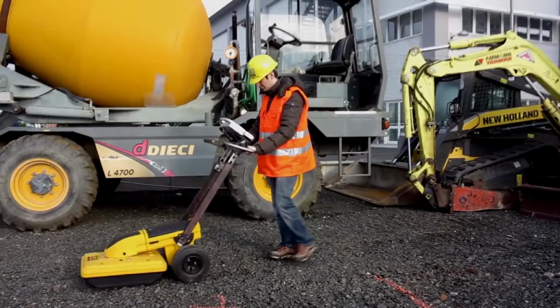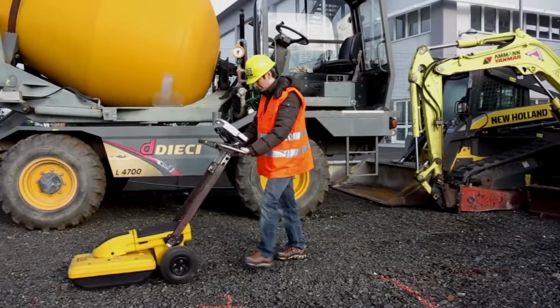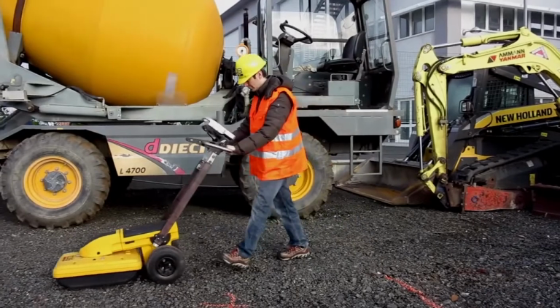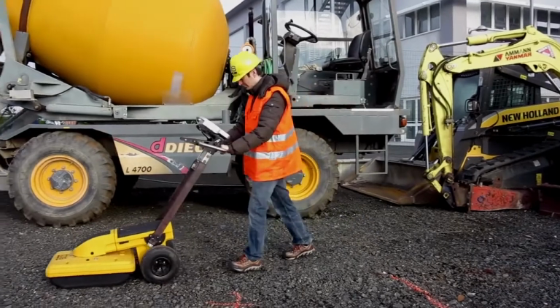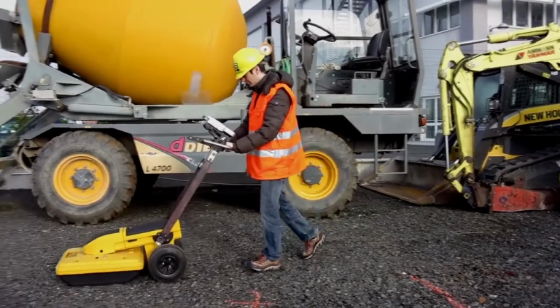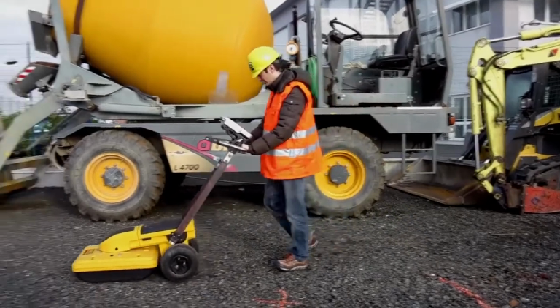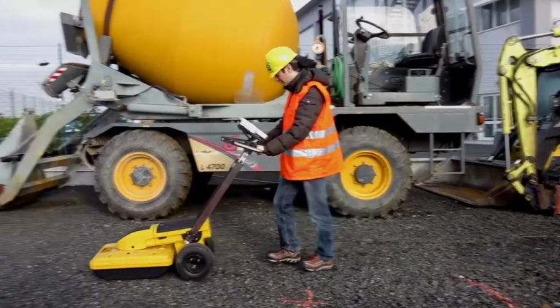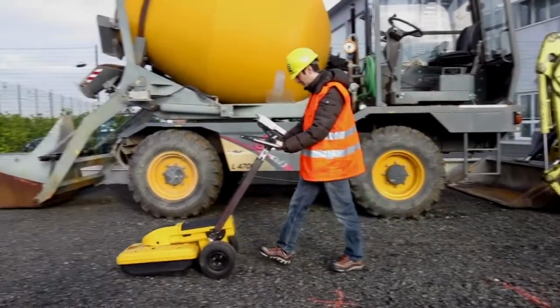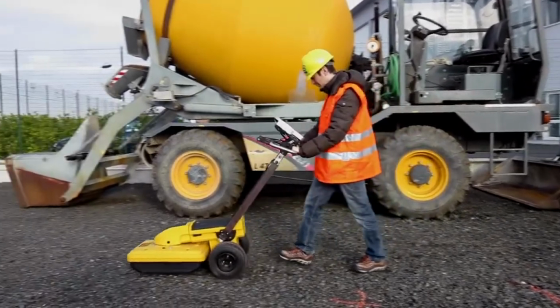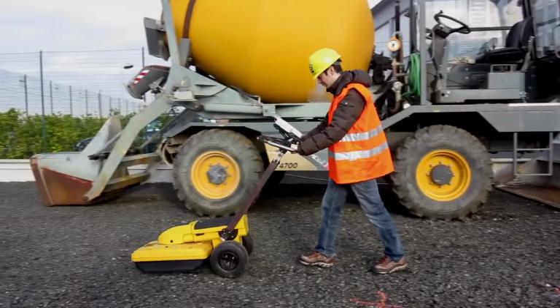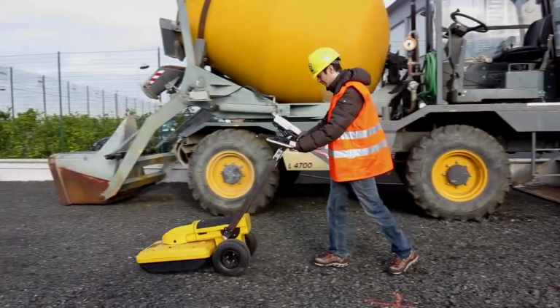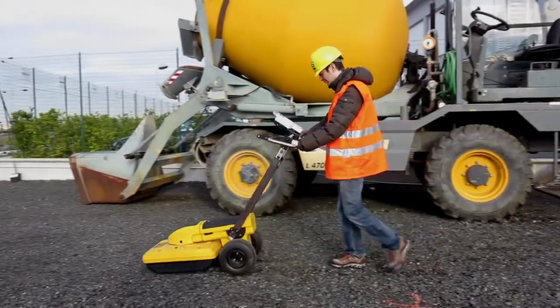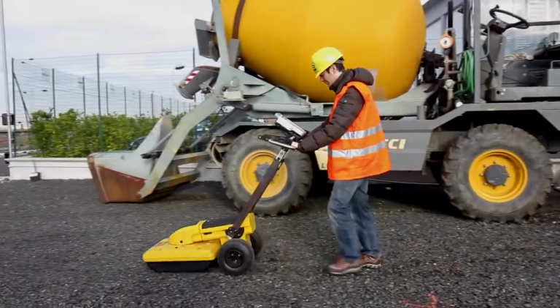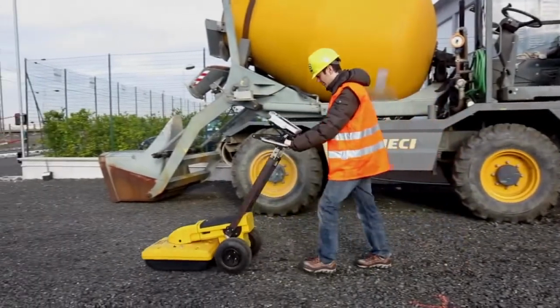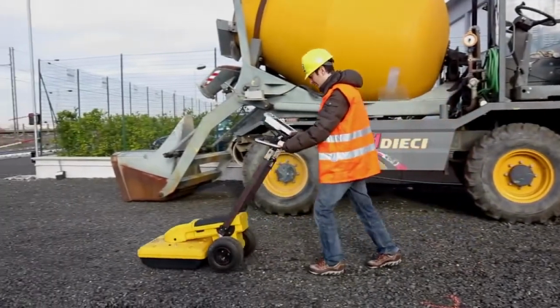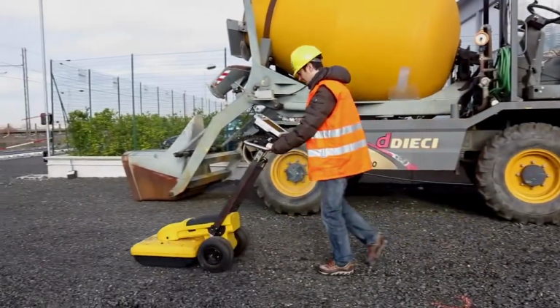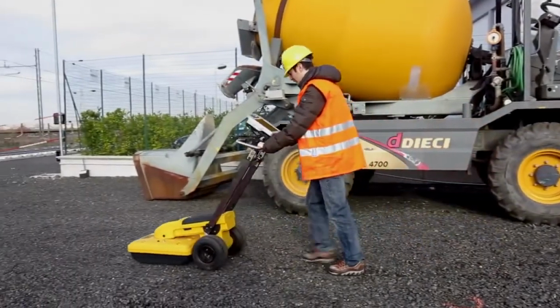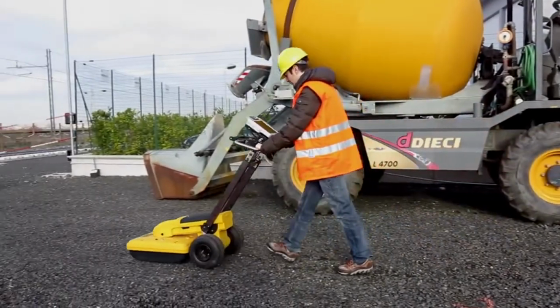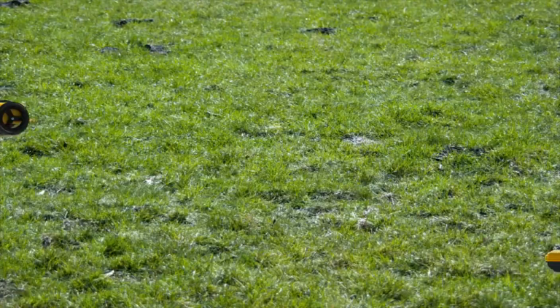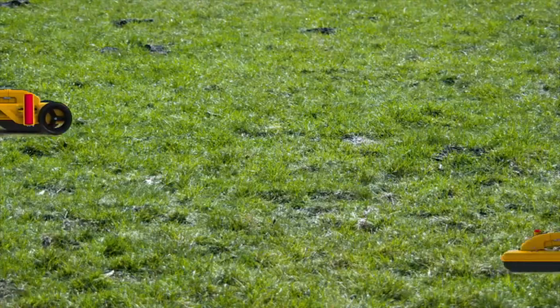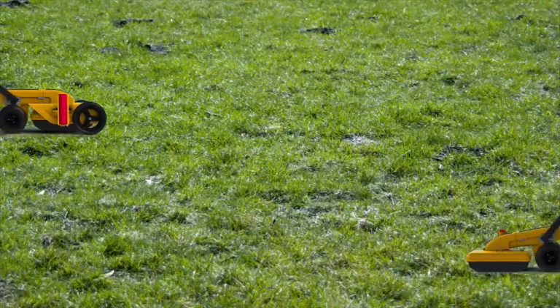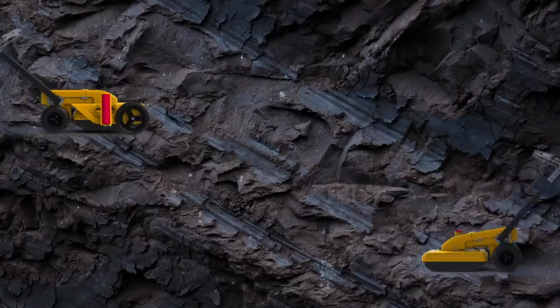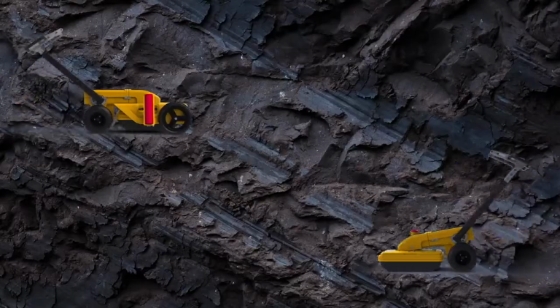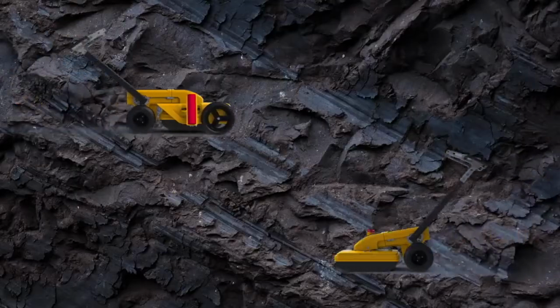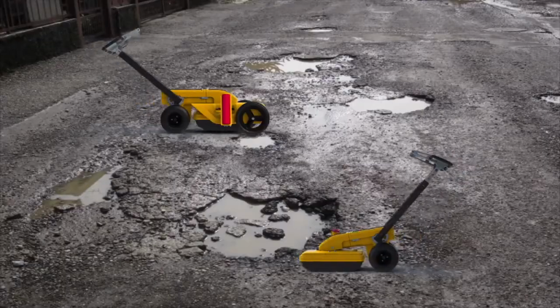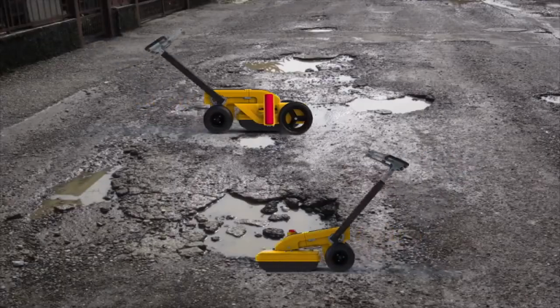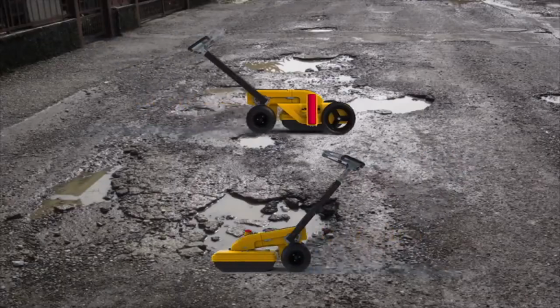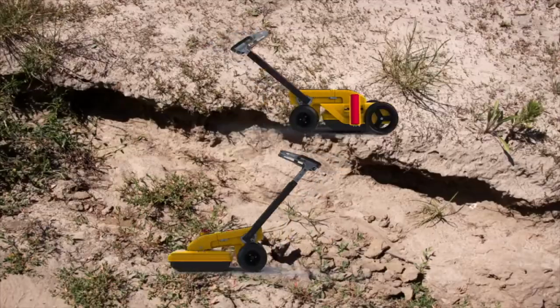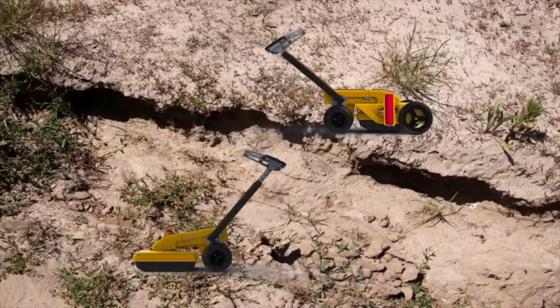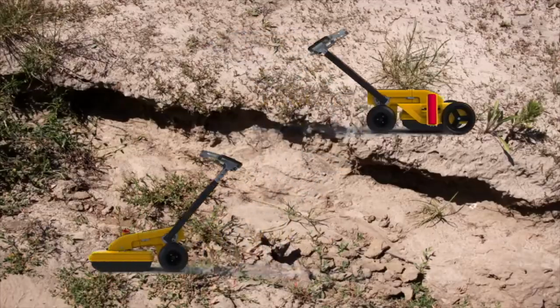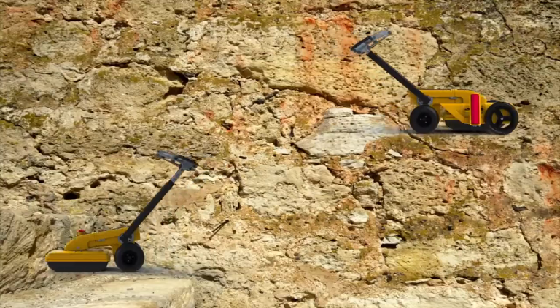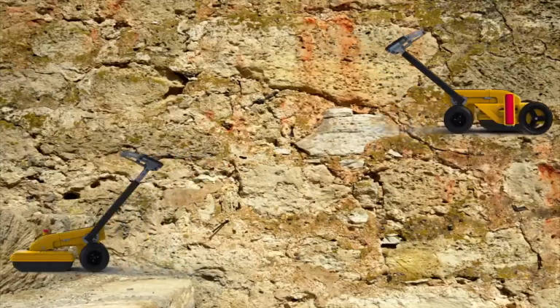Engineered and built to withstand the harshest field conditions, the Opera Duo is suitable for heavy use in every type of terrain.